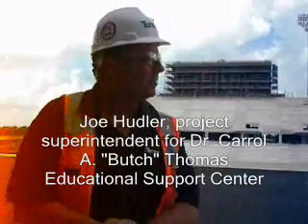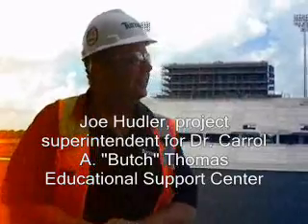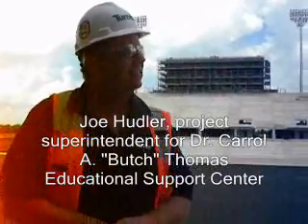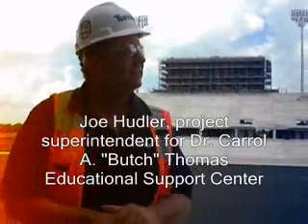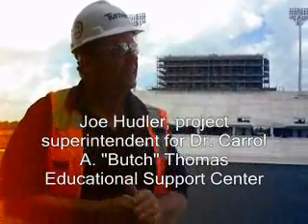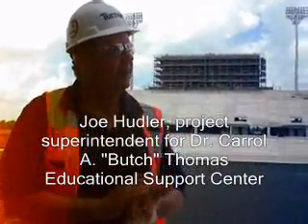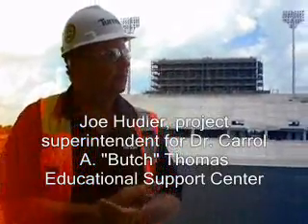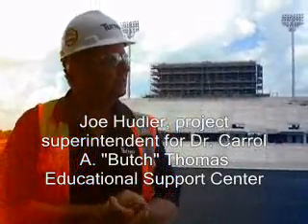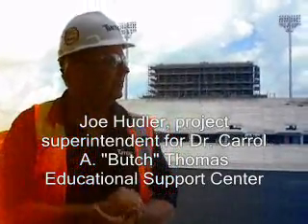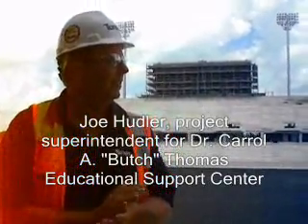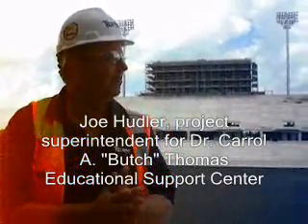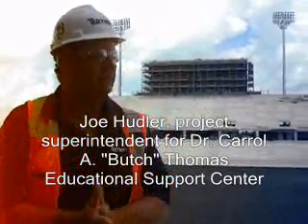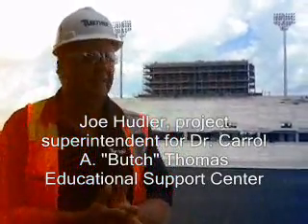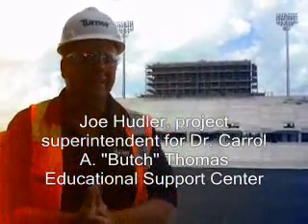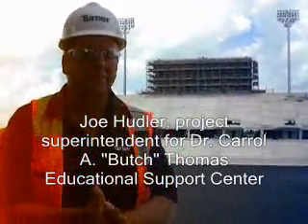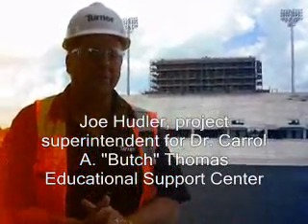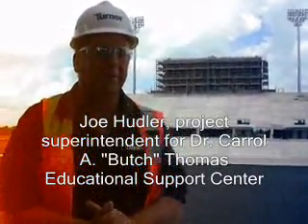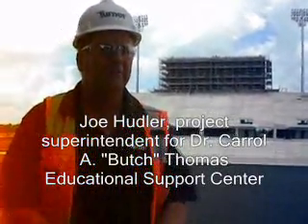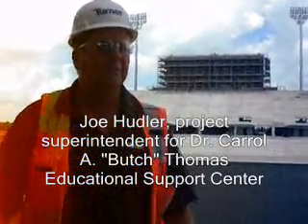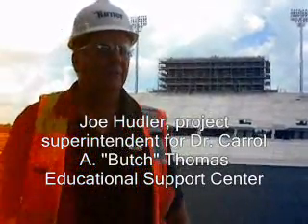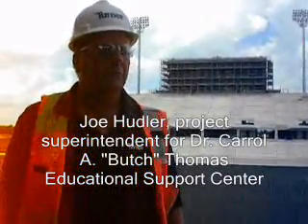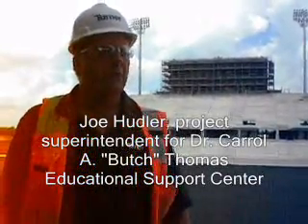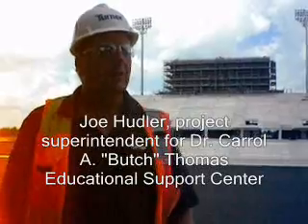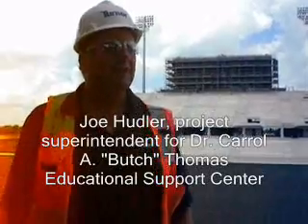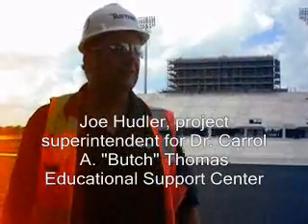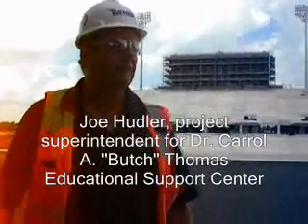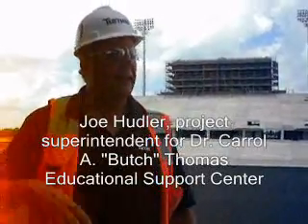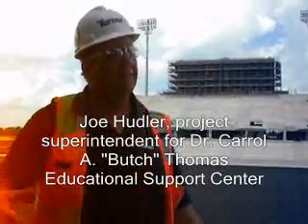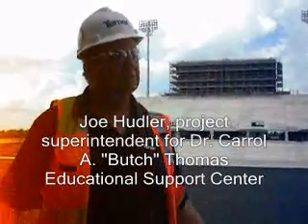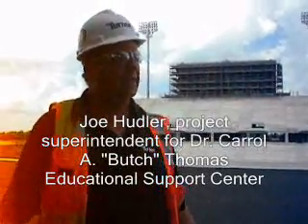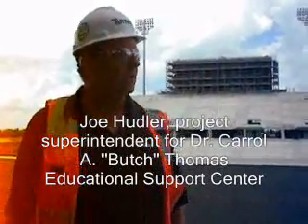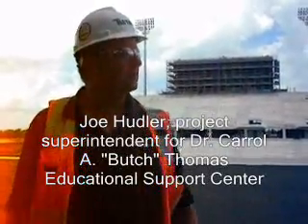Maximally, the stadium holds about 10,300 between both sides. They're identical size-wise.